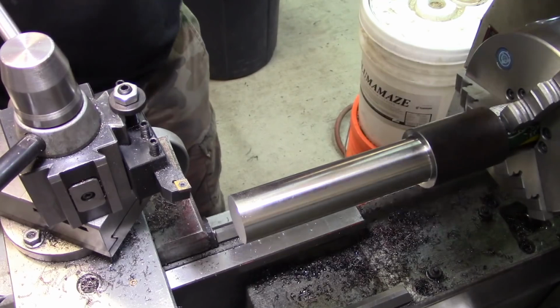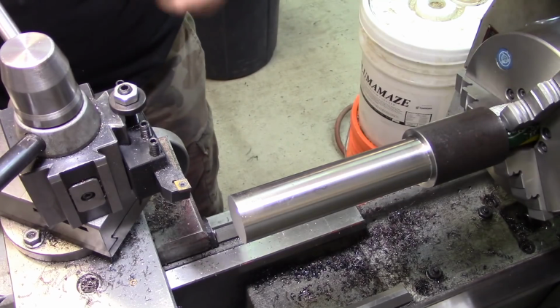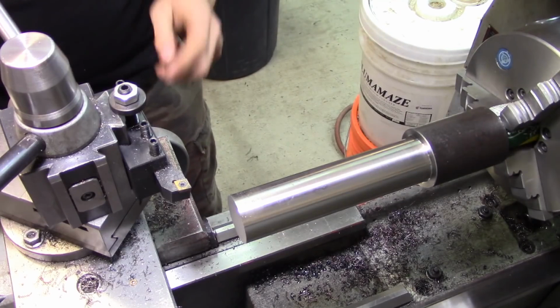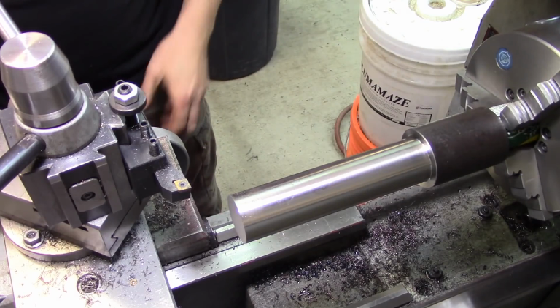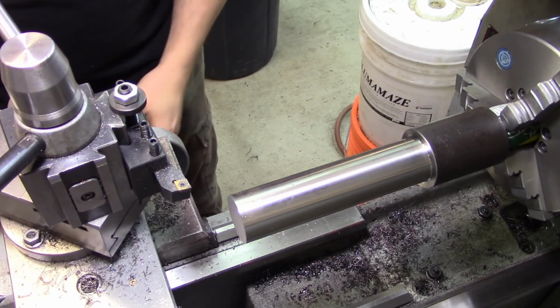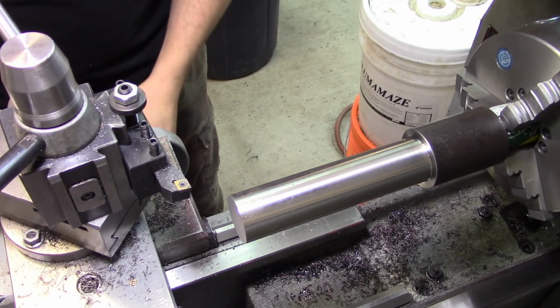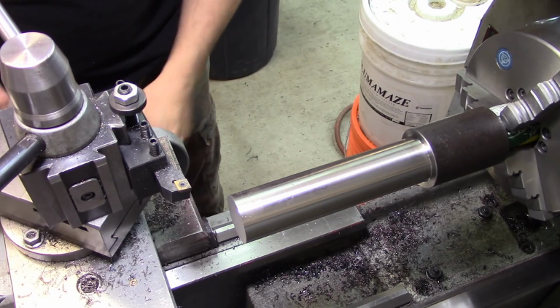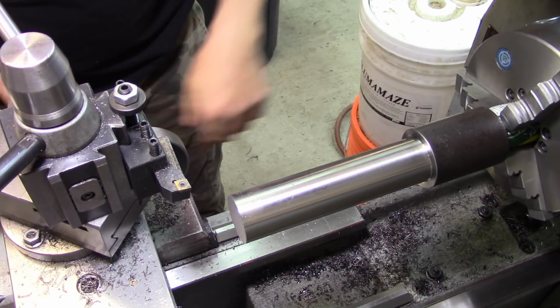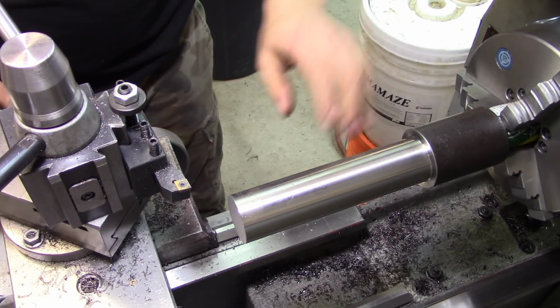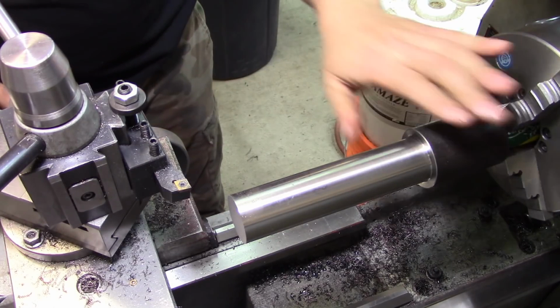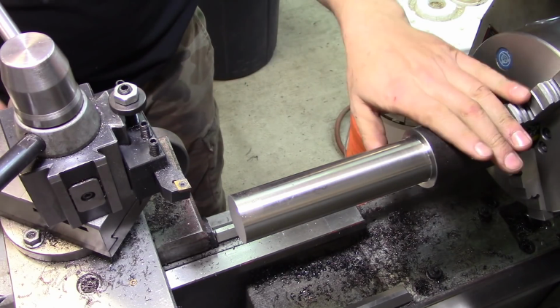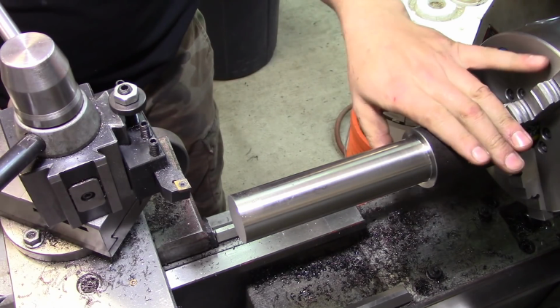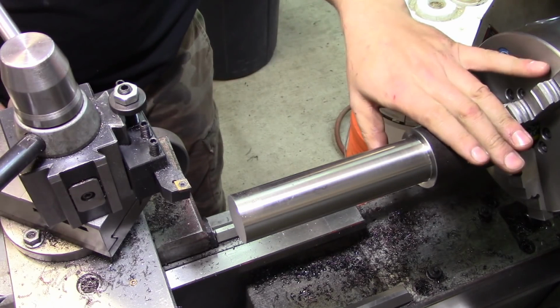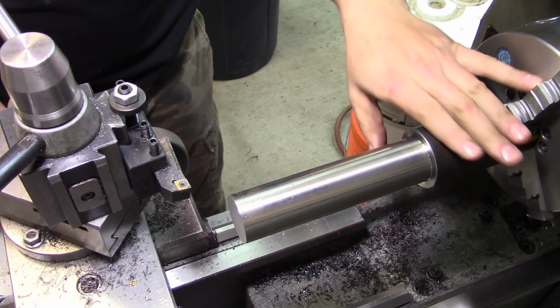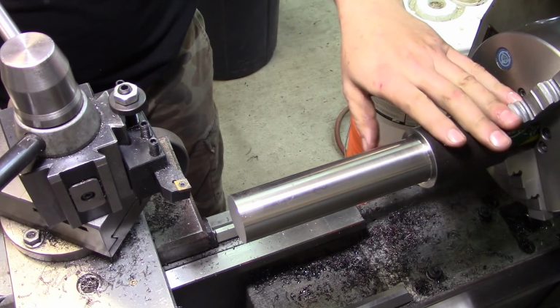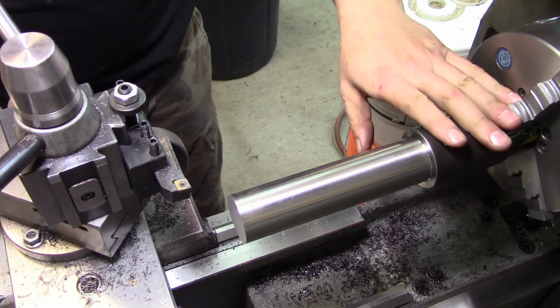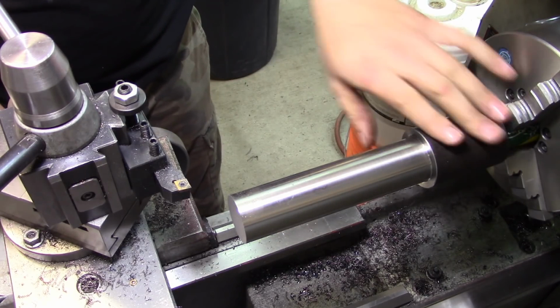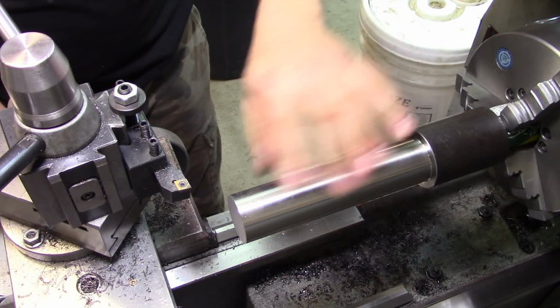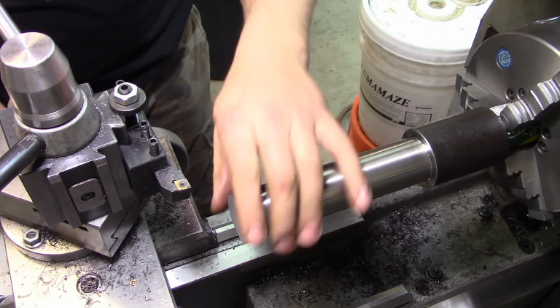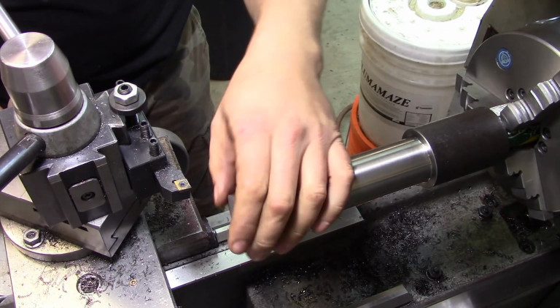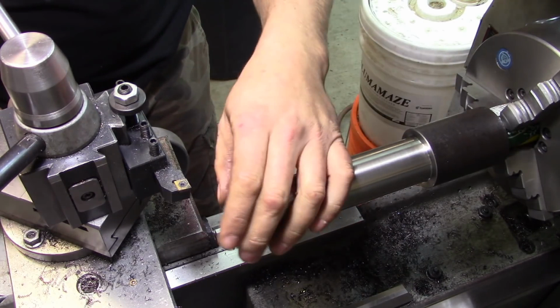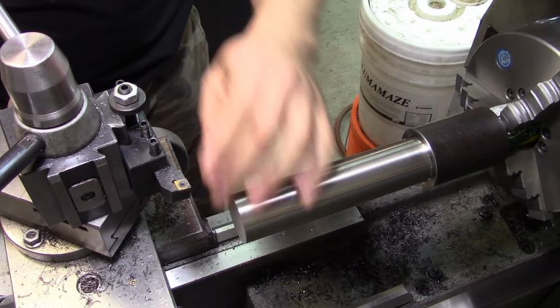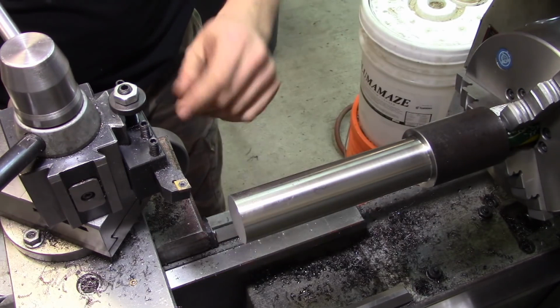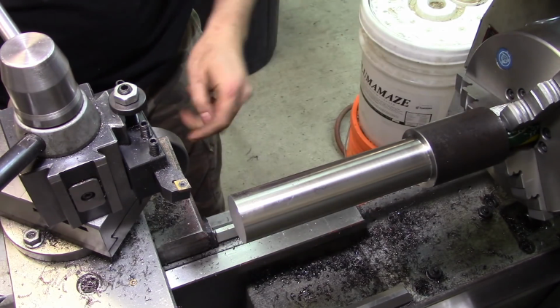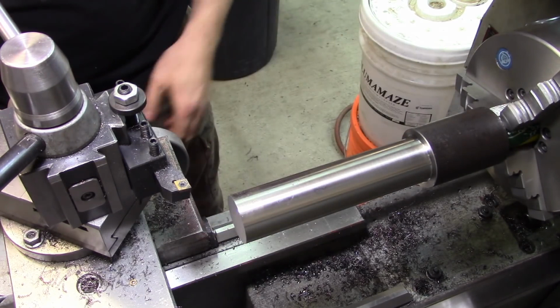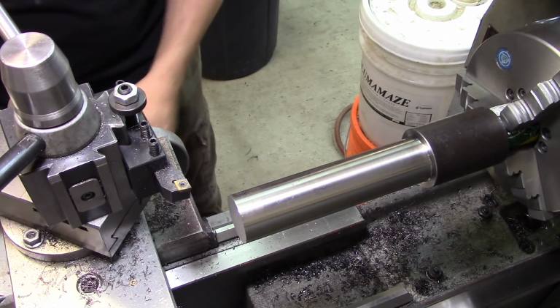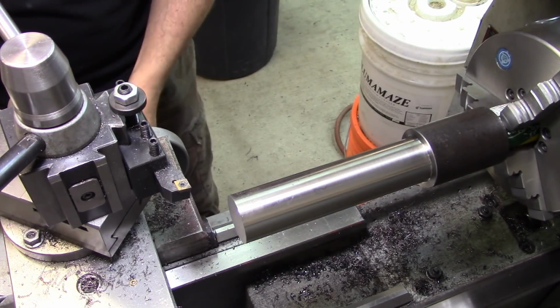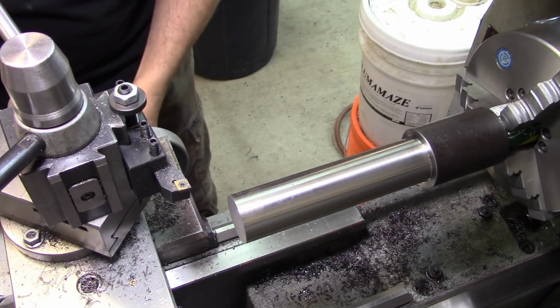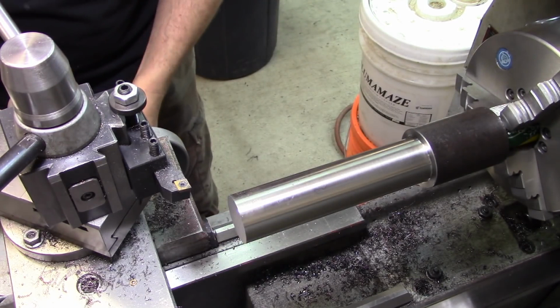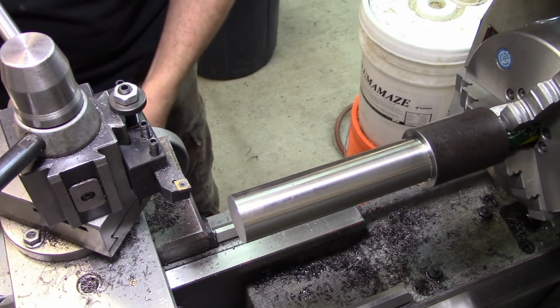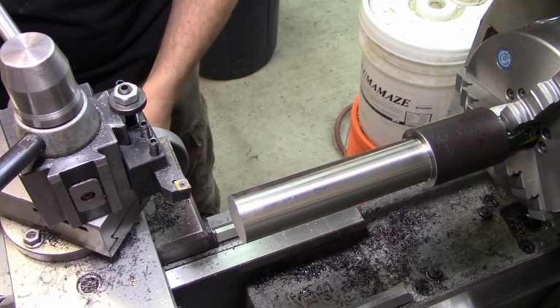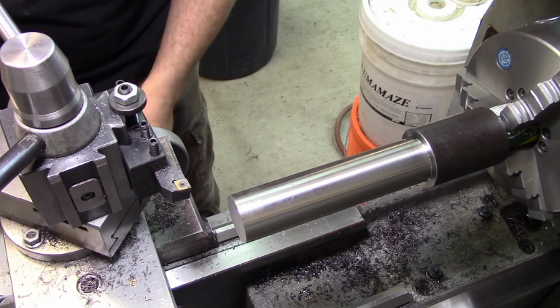There's a little bit of runout because I have it in a three-jaw chuck, but we're just facing the end so it doesn't really matter.